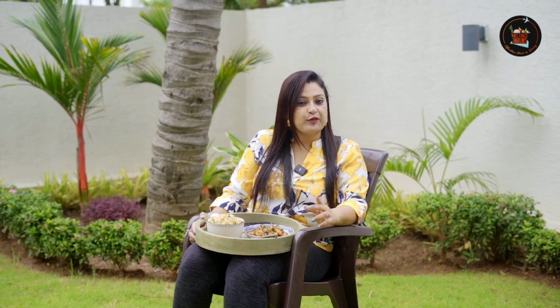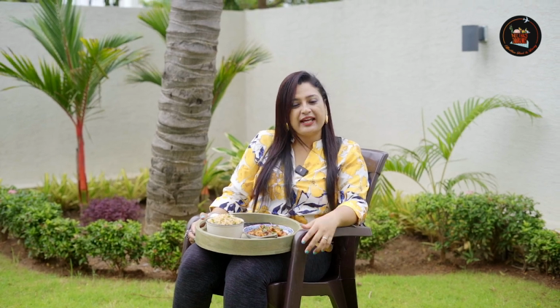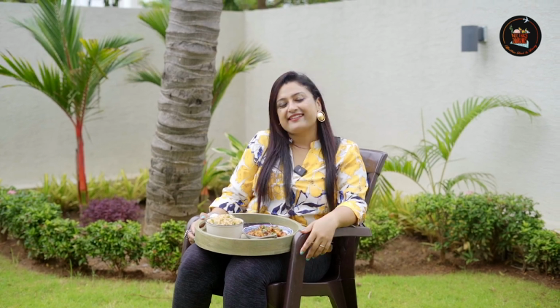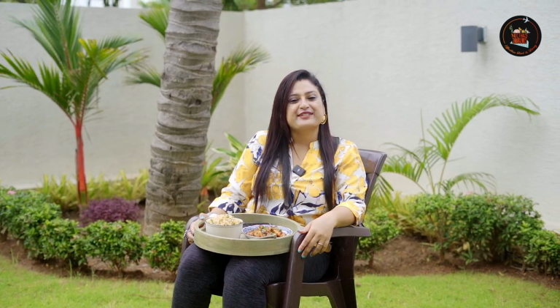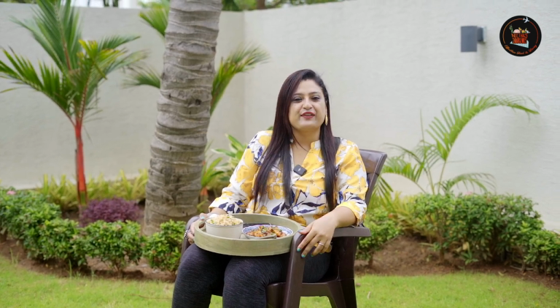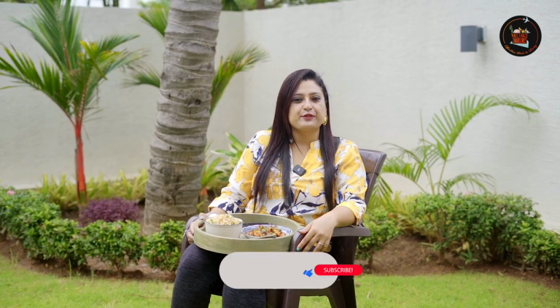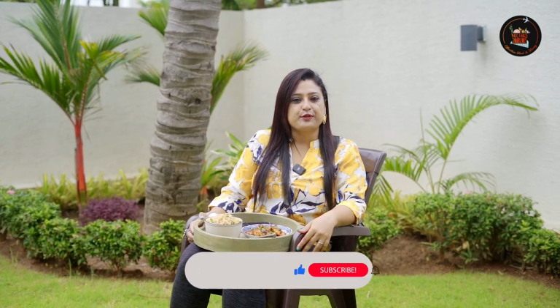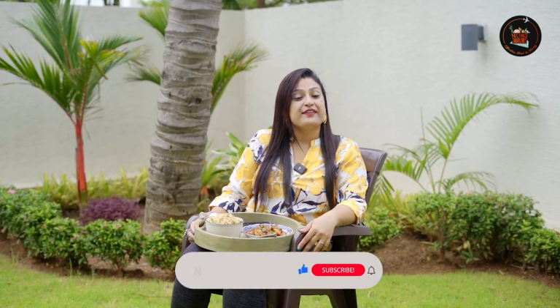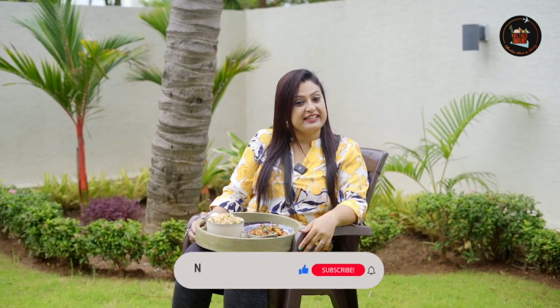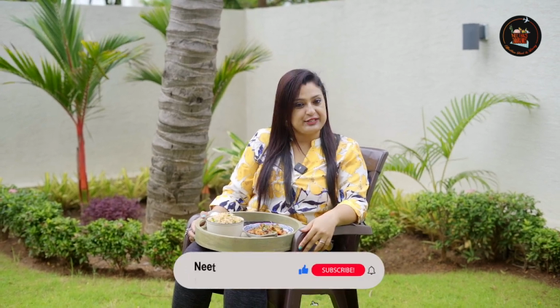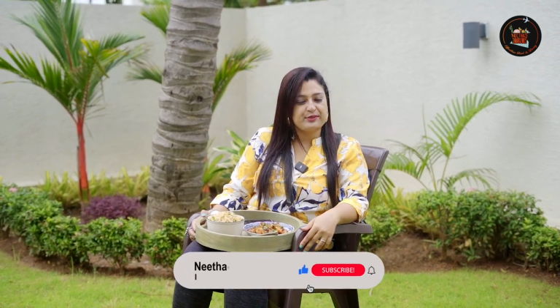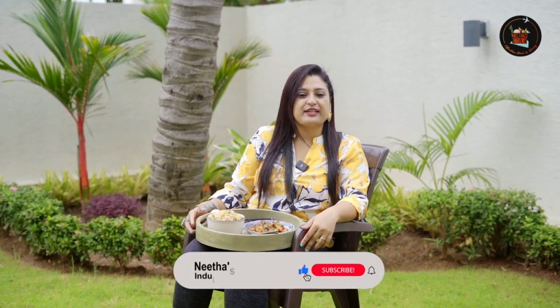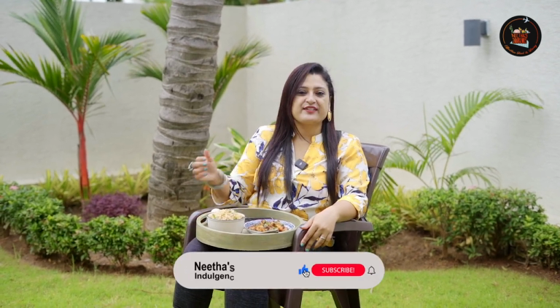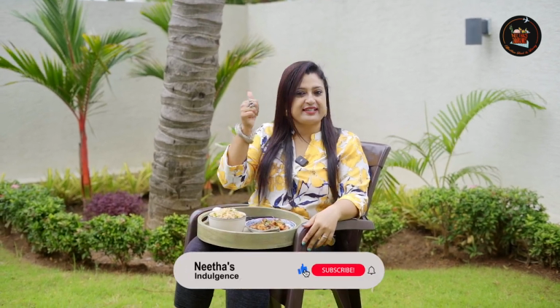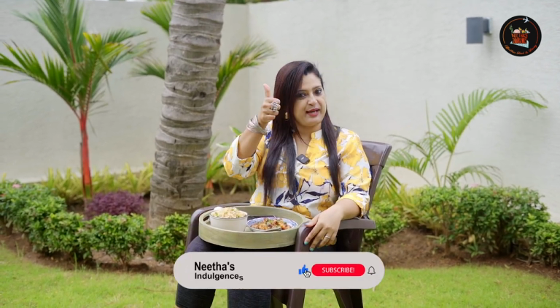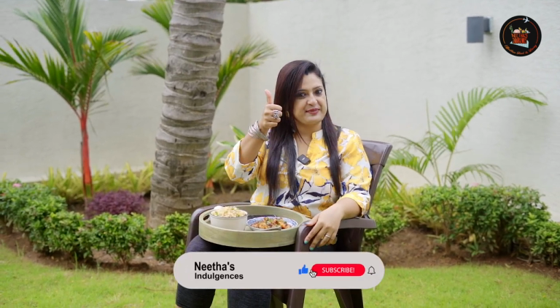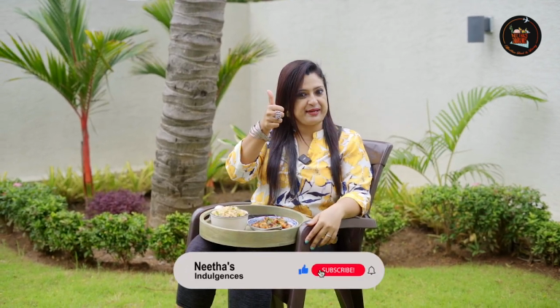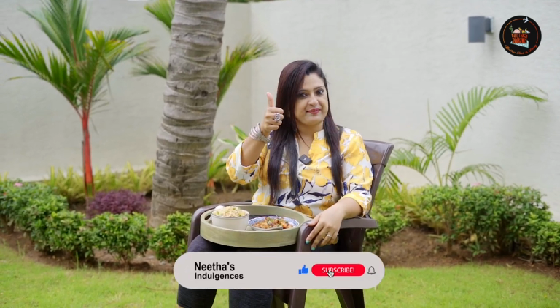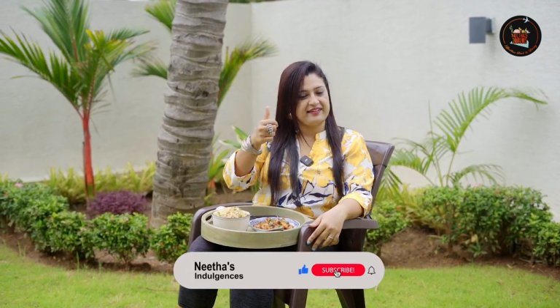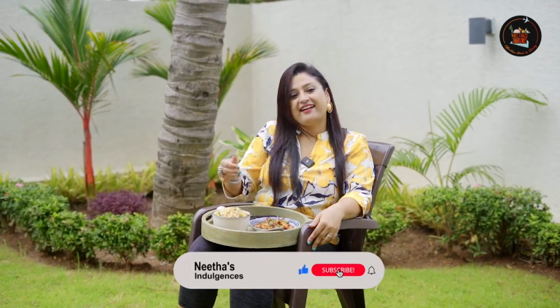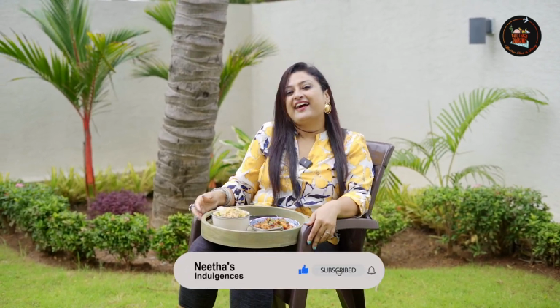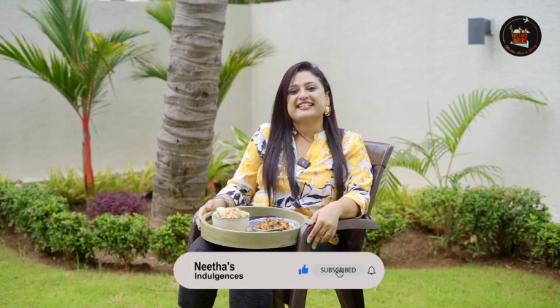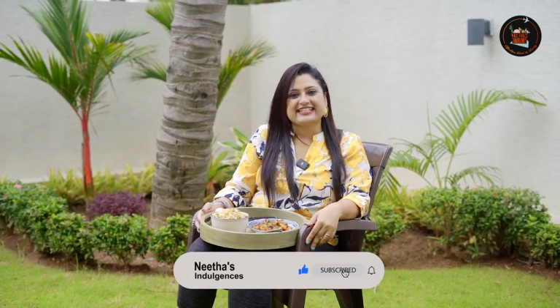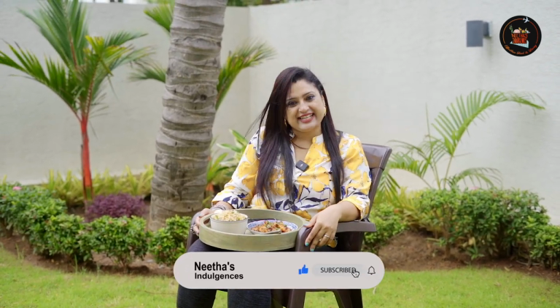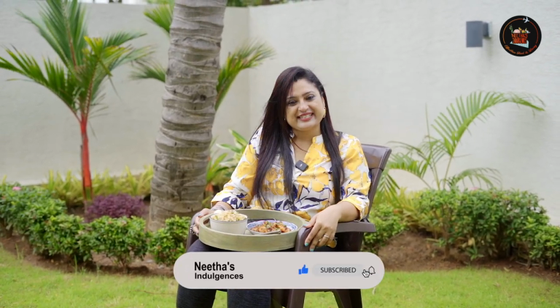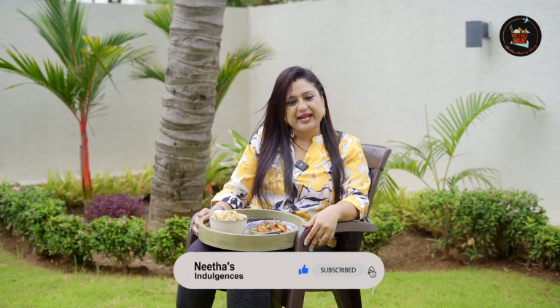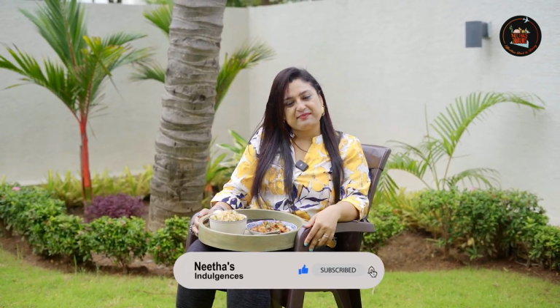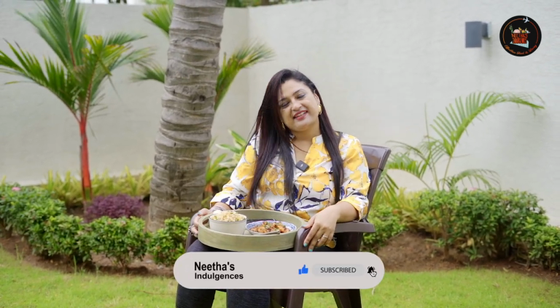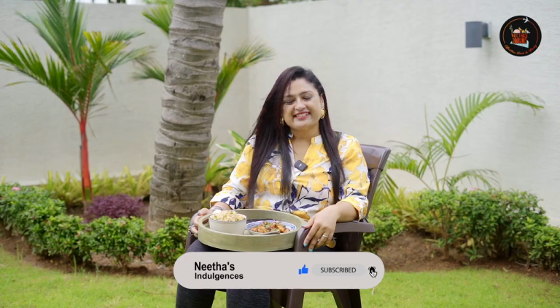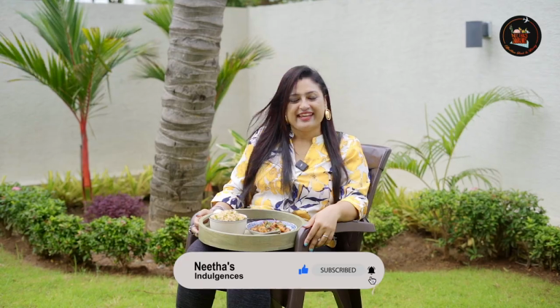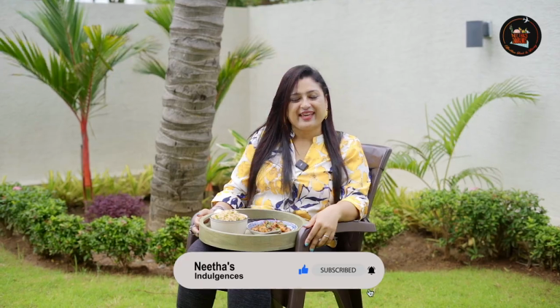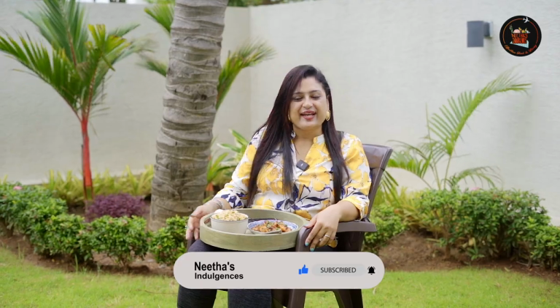If you like this video, then do give this a thumbs up. Until next time, take care. Bye-bye.